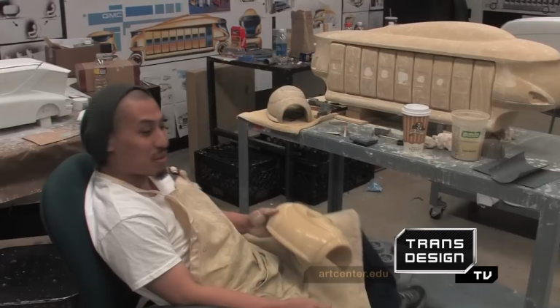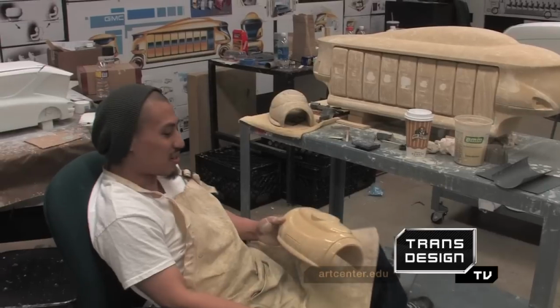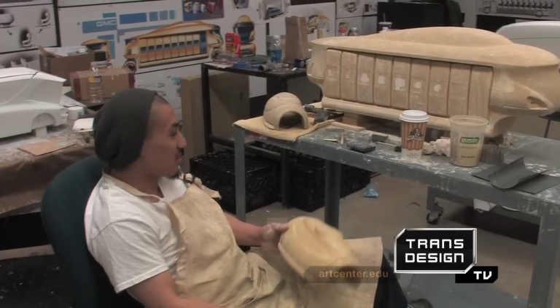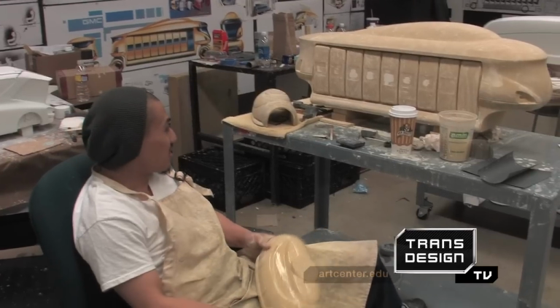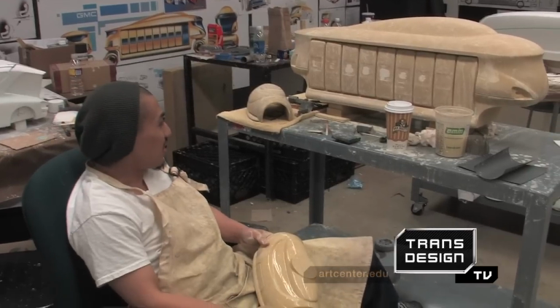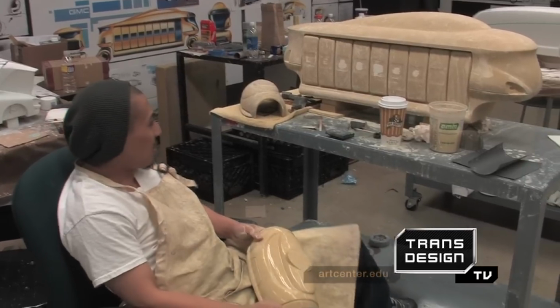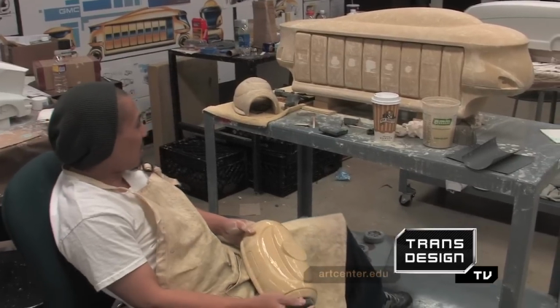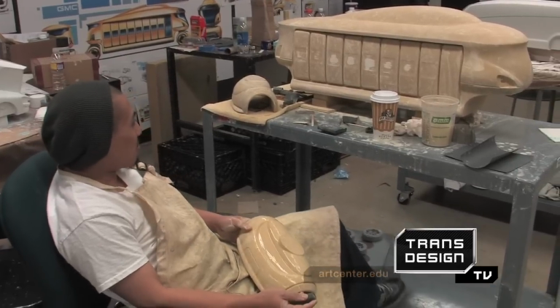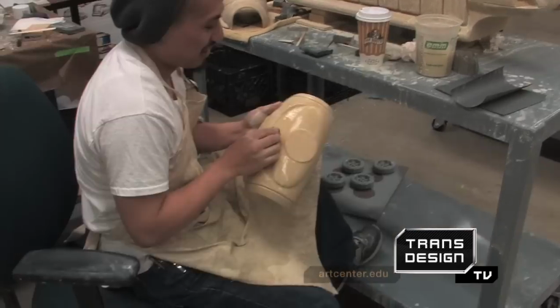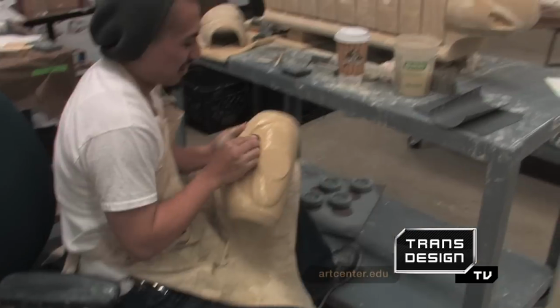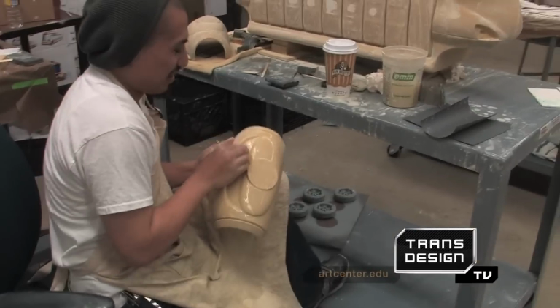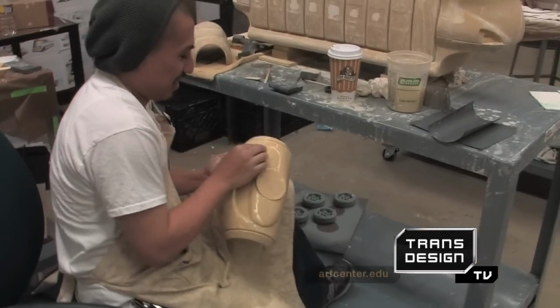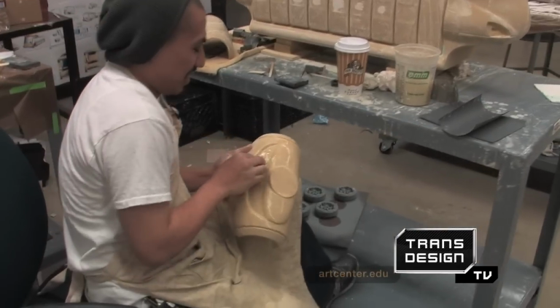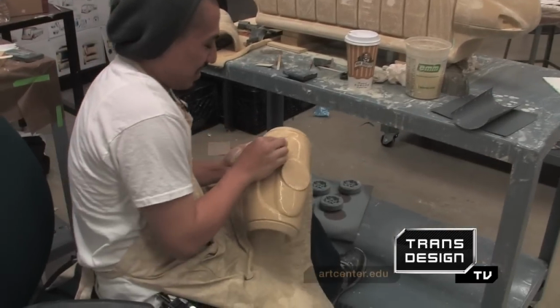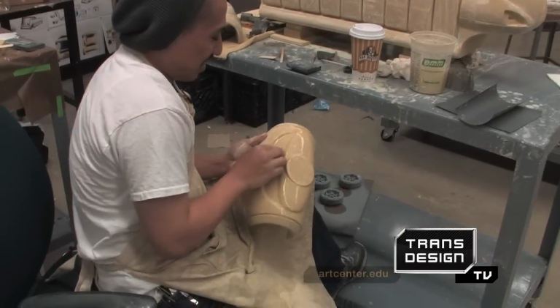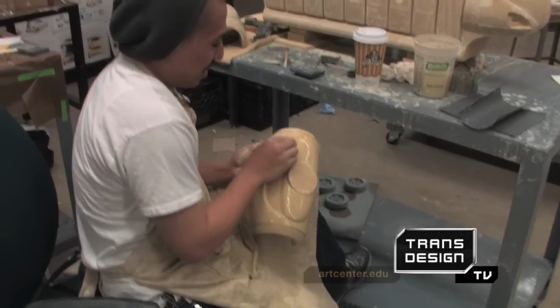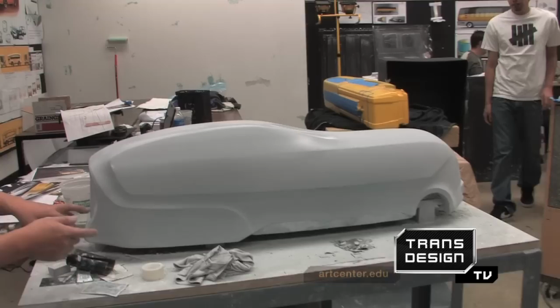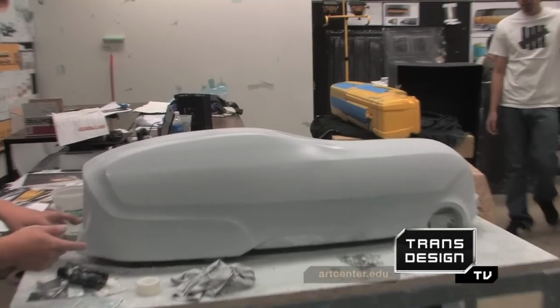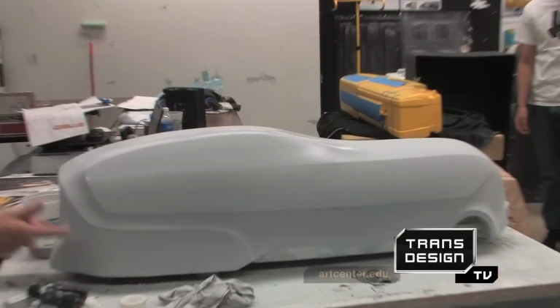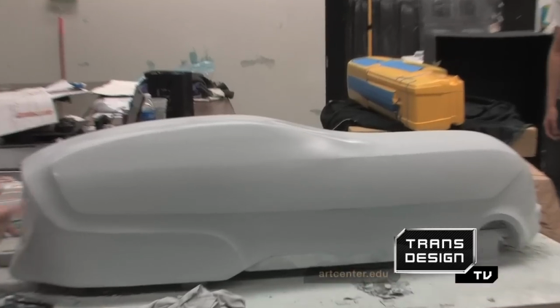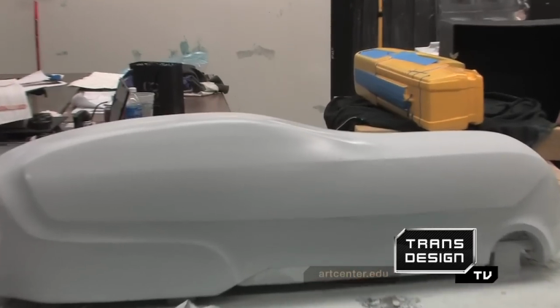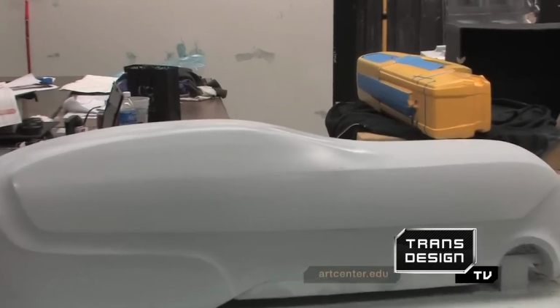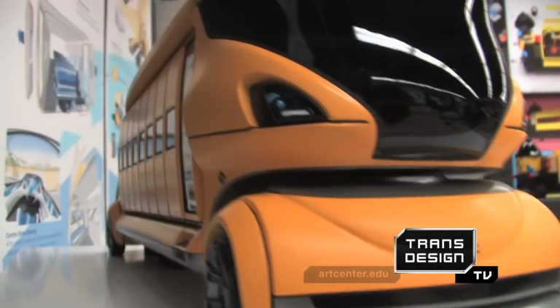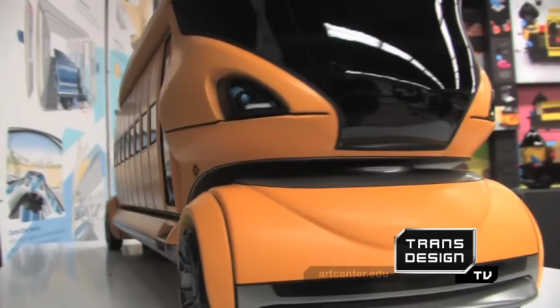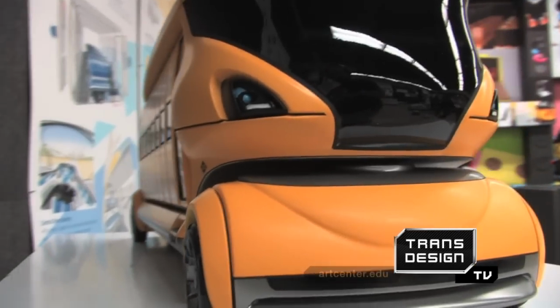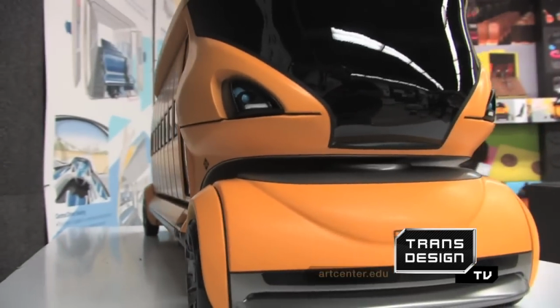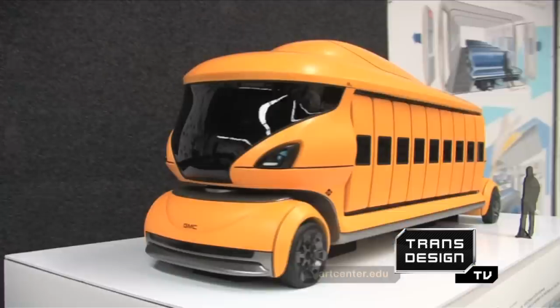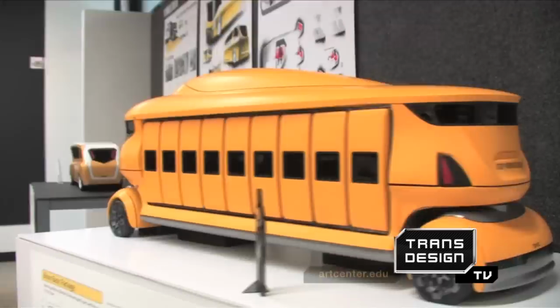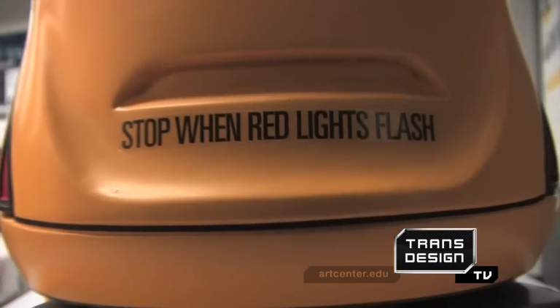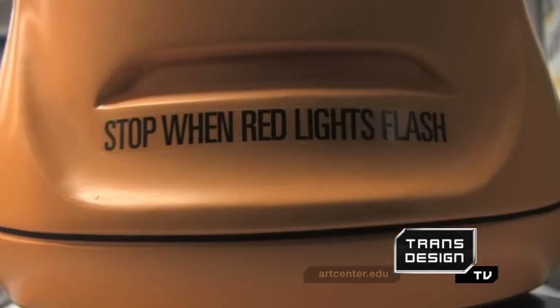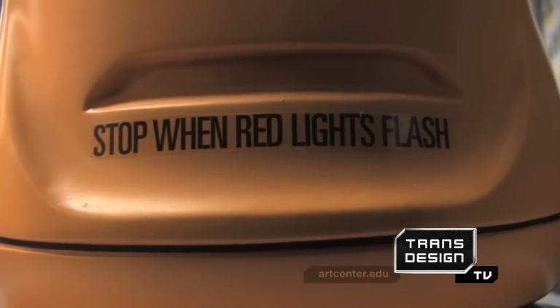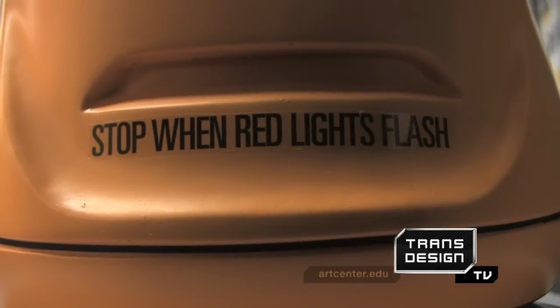Join us for the next episode of TransDesign TV when Art Center students totally redefine the school bus.